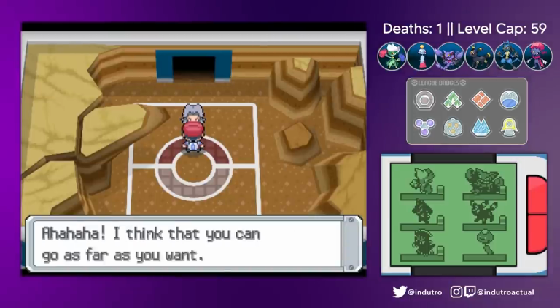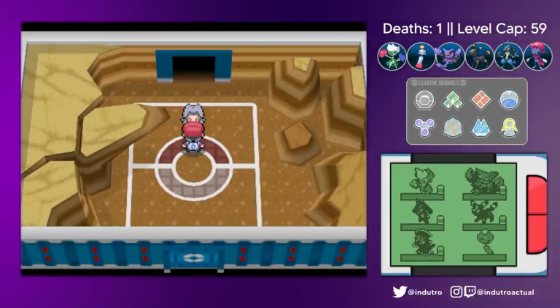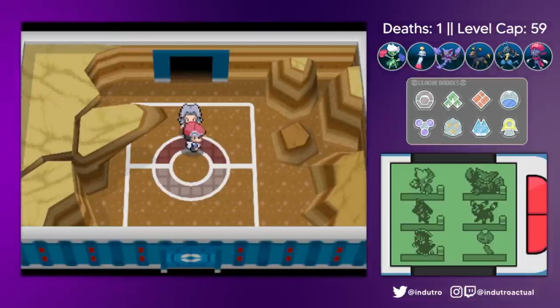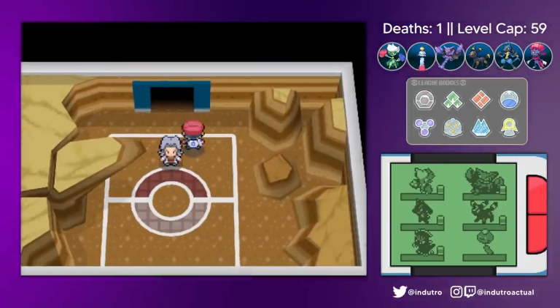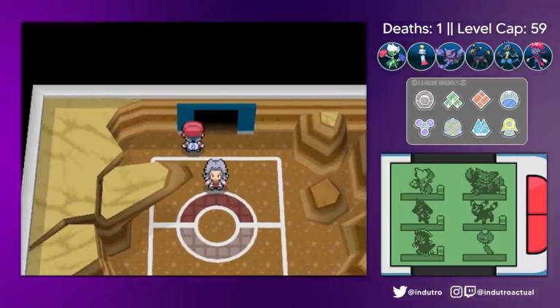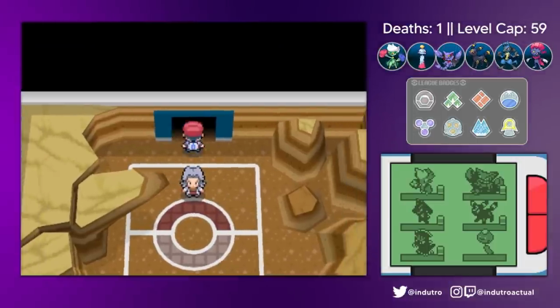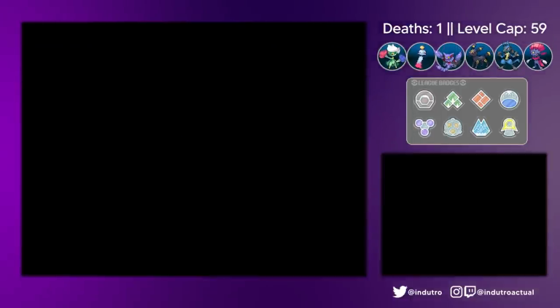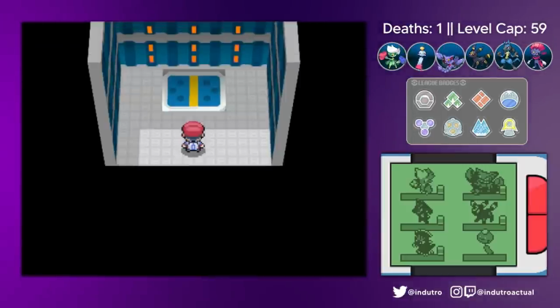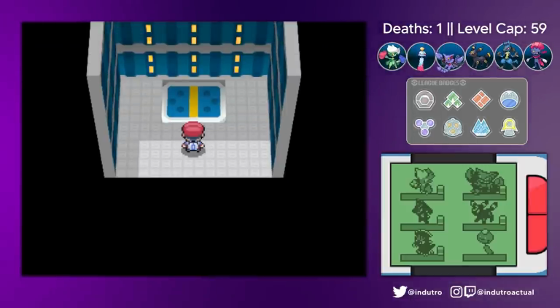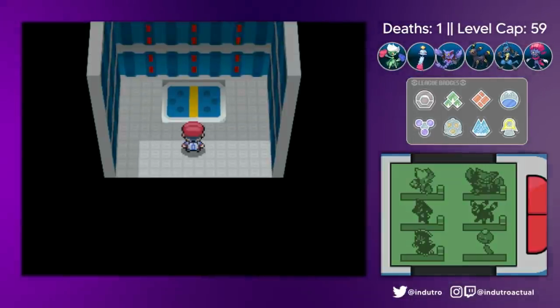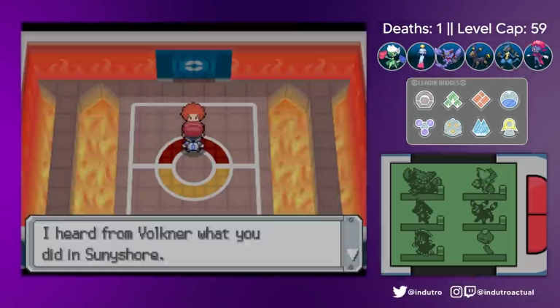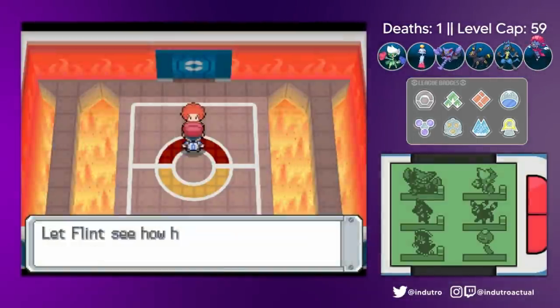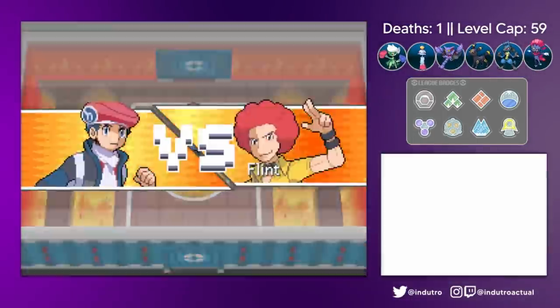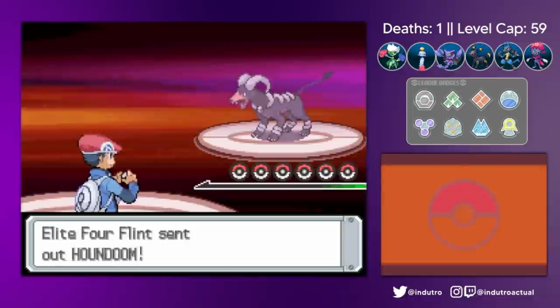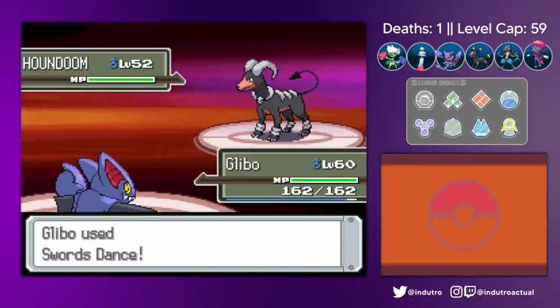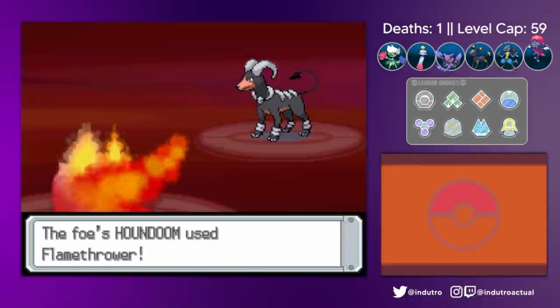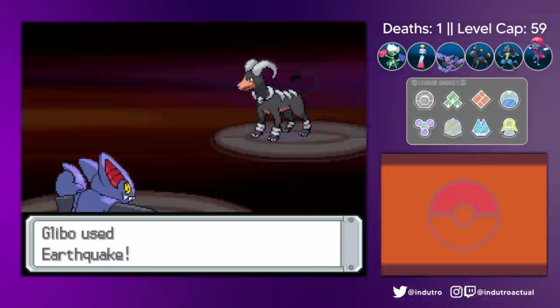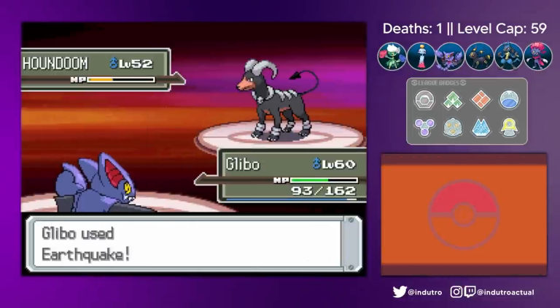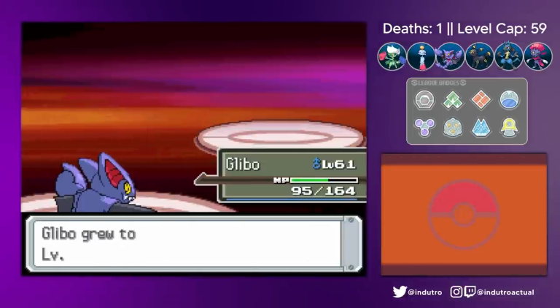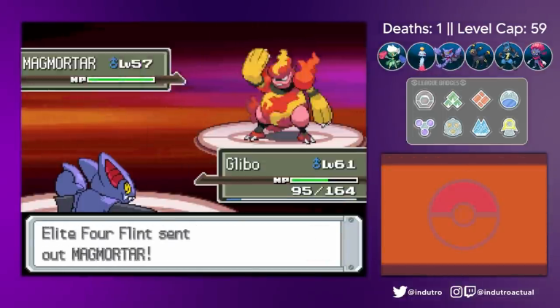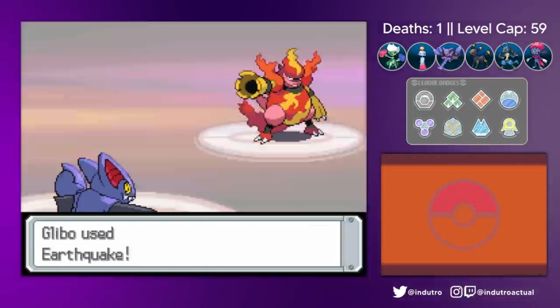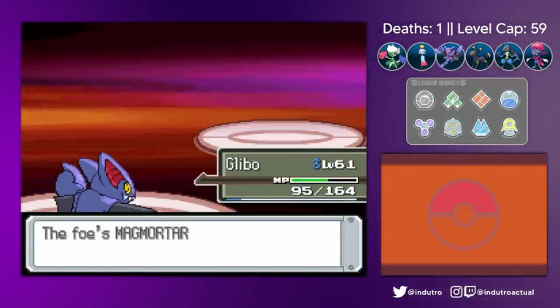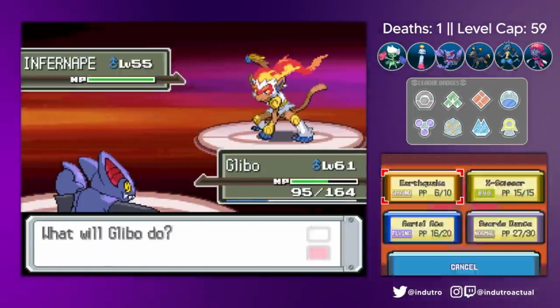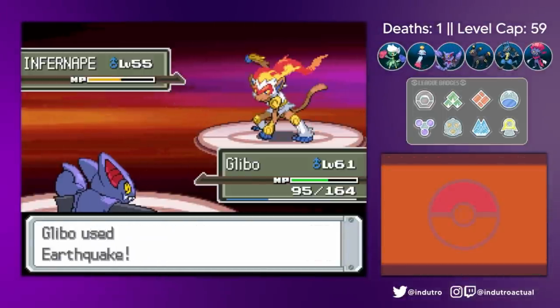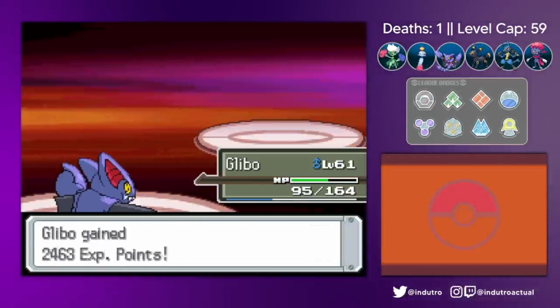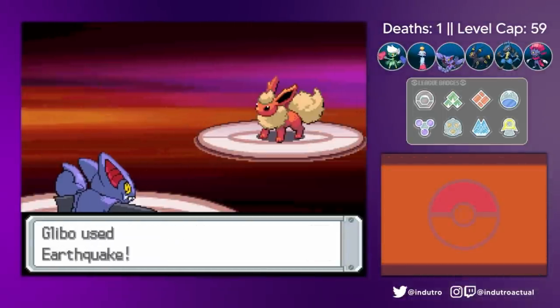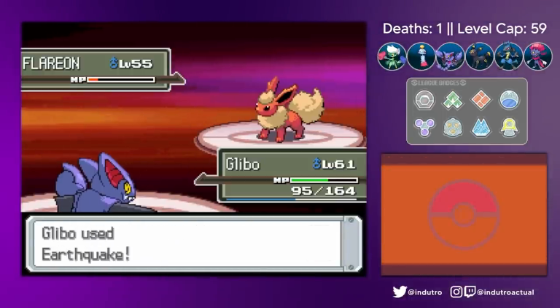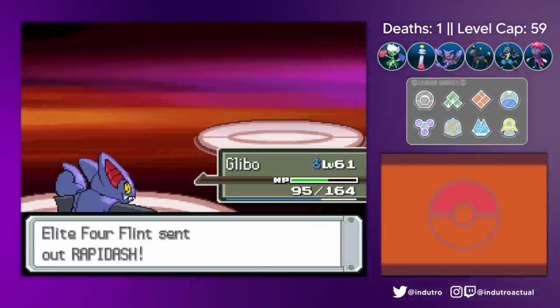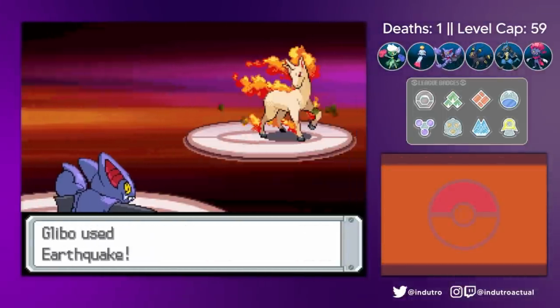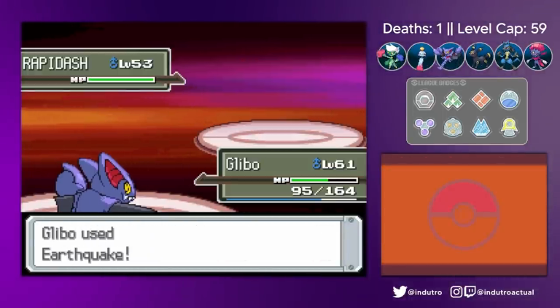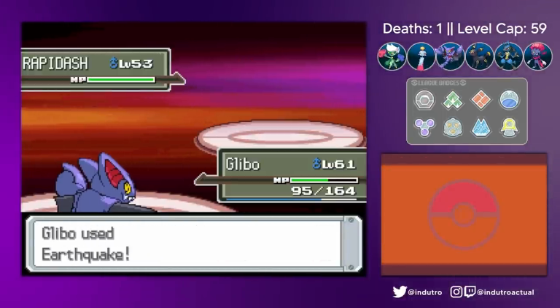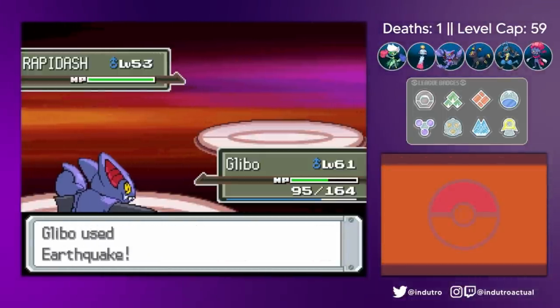Glybo stacked another set of Sword Dances and decimated everyone with Earthquakes. This Pokemon is a godsend.